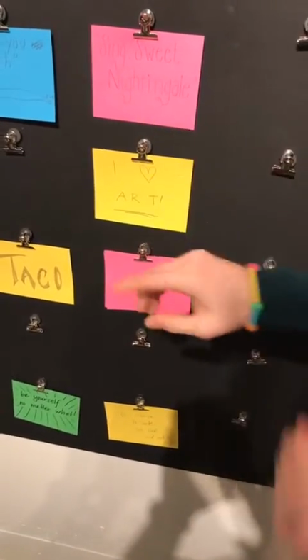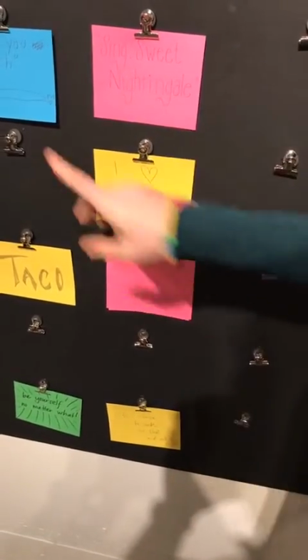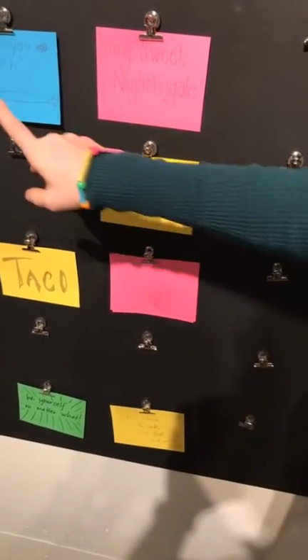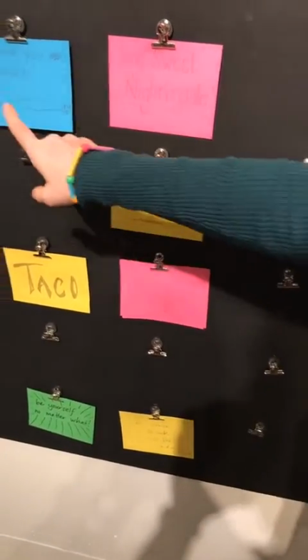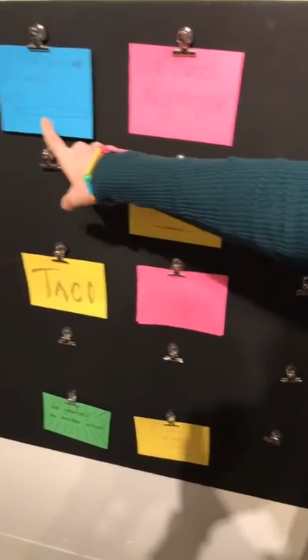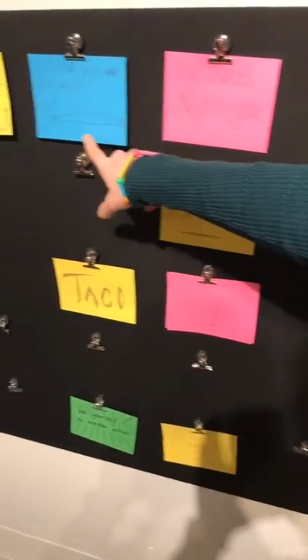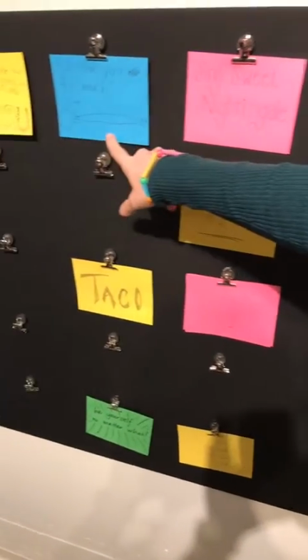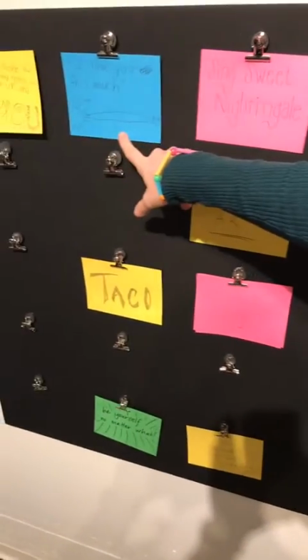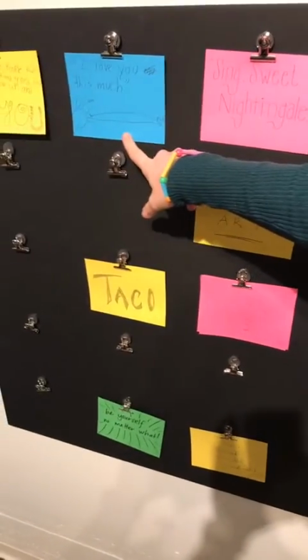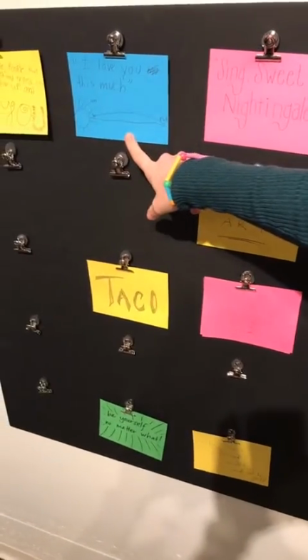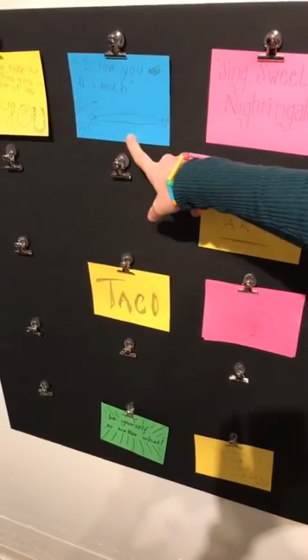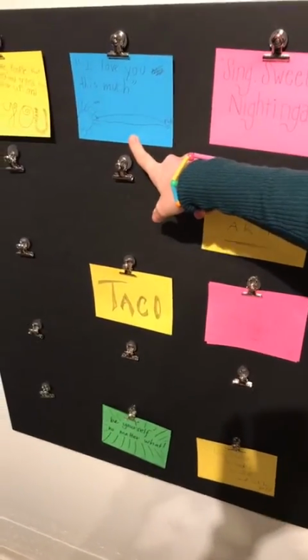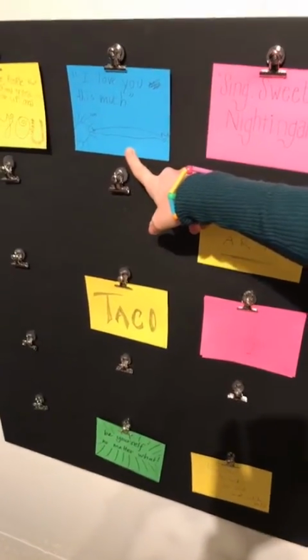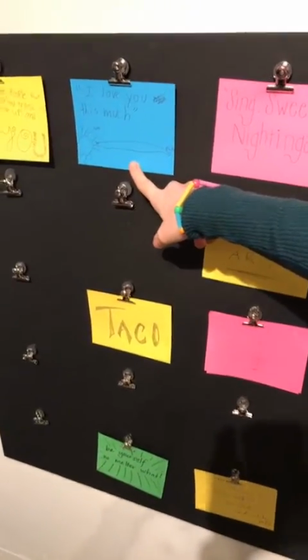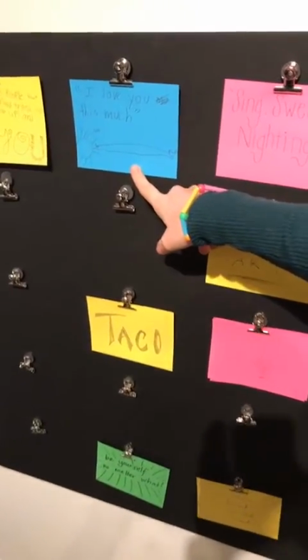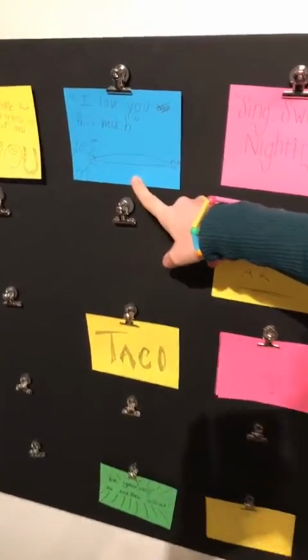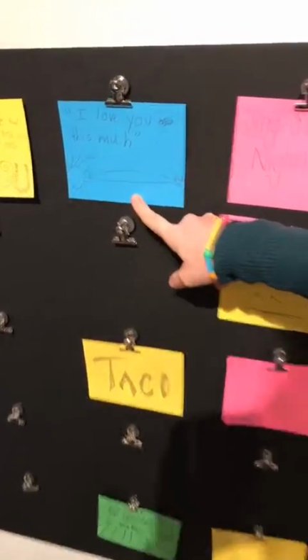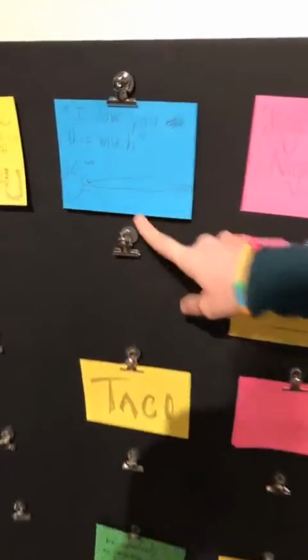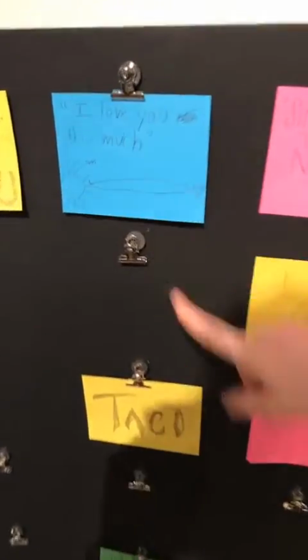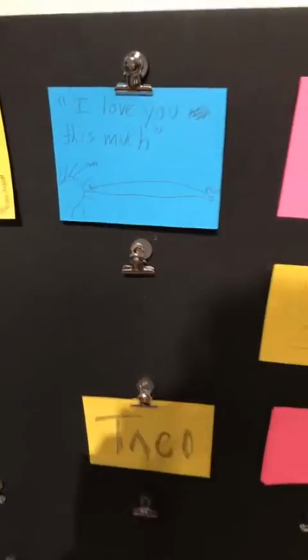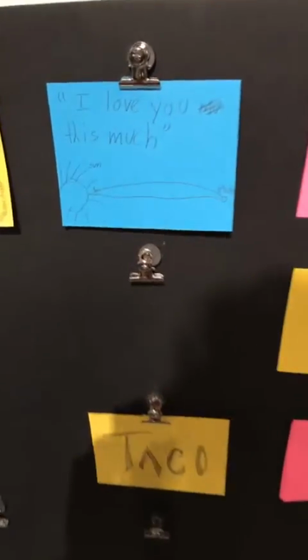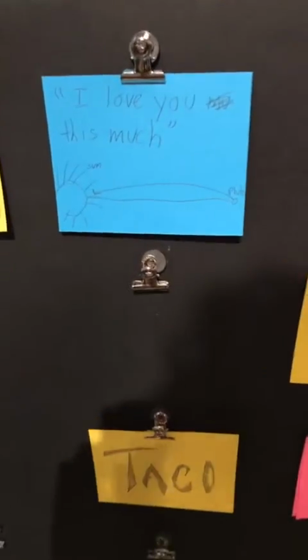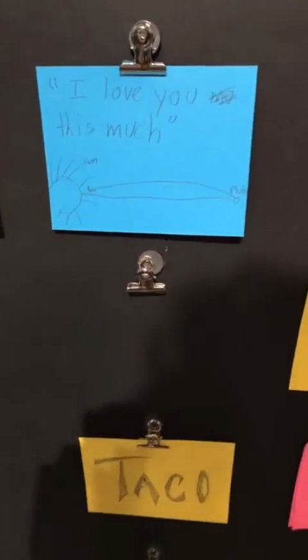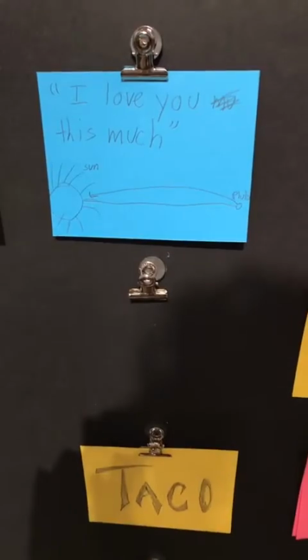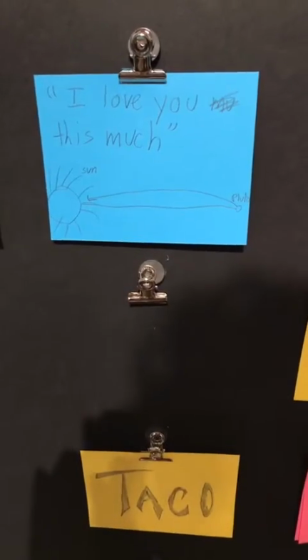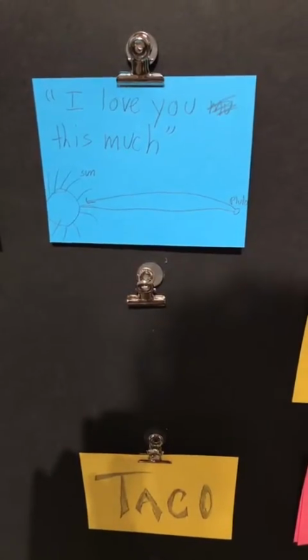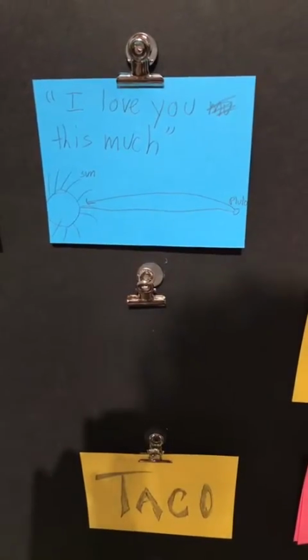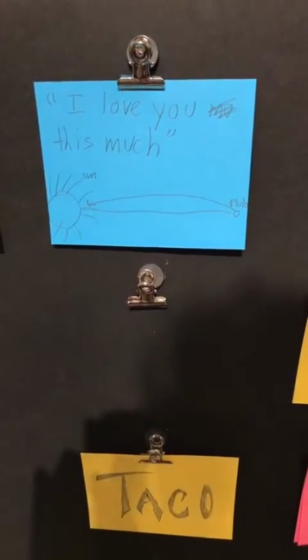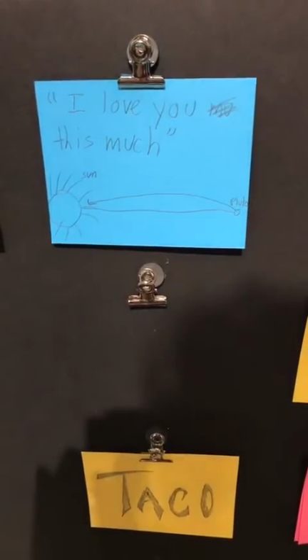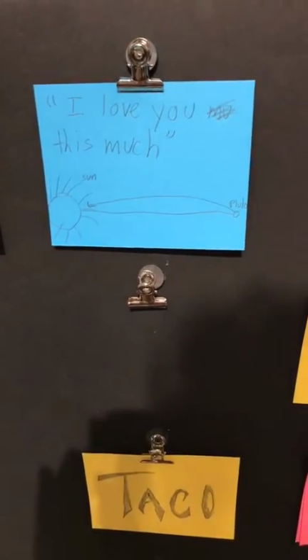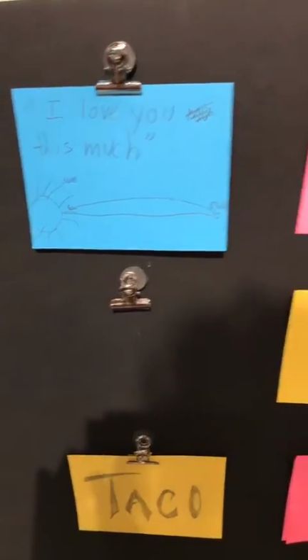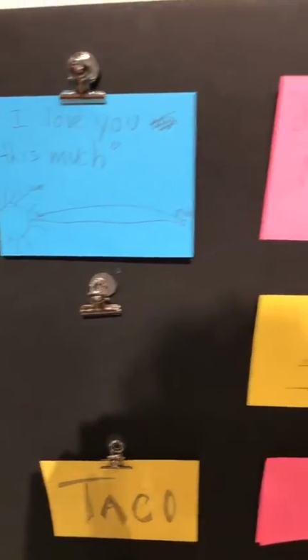This has been my favorite so far. Can we get a close-up on that one? How adorable is that?